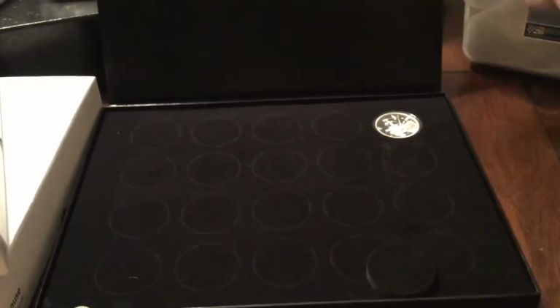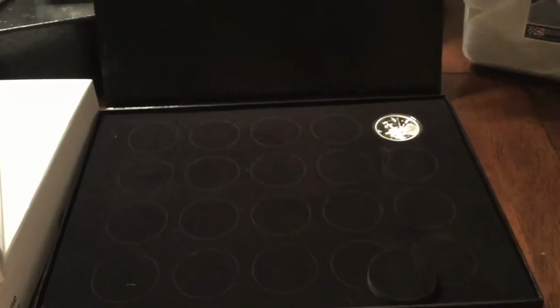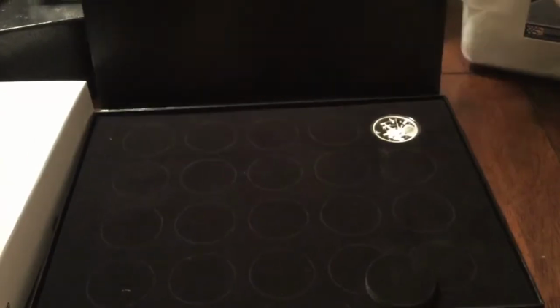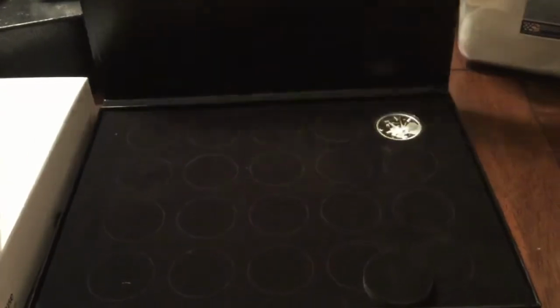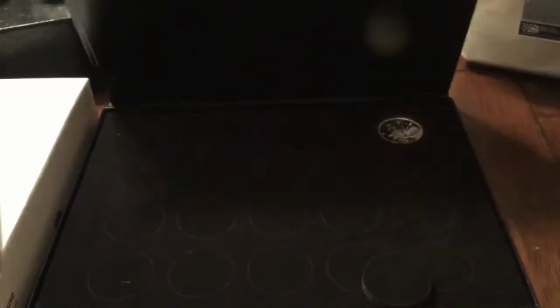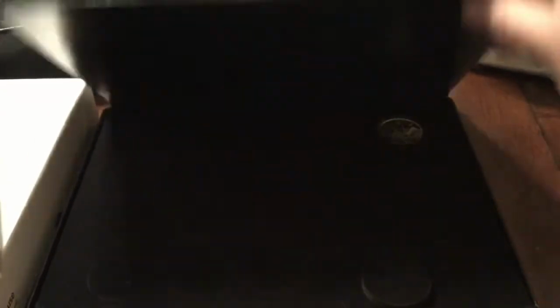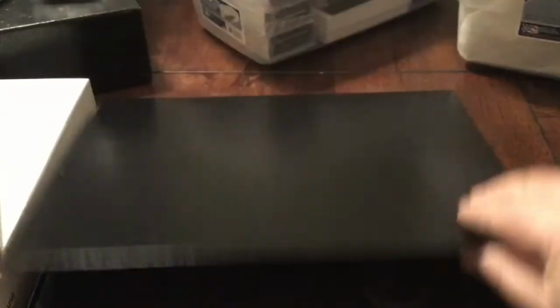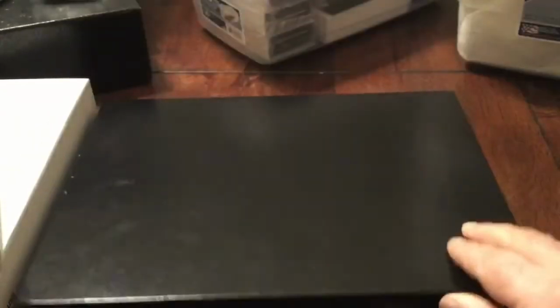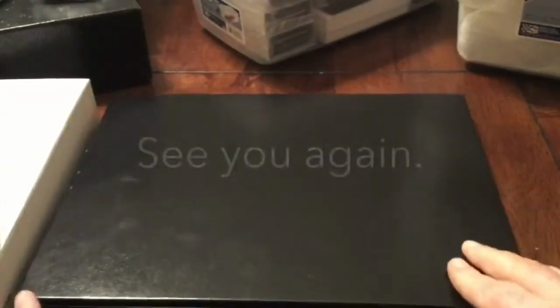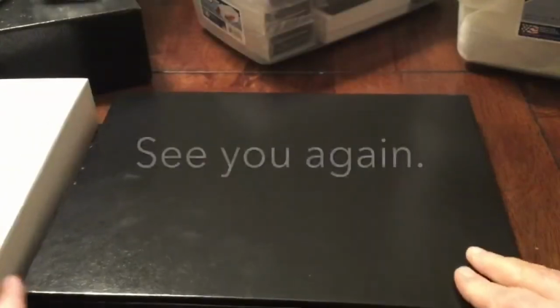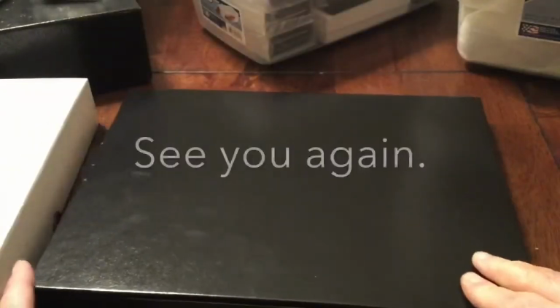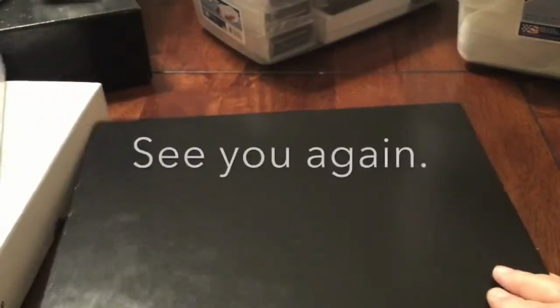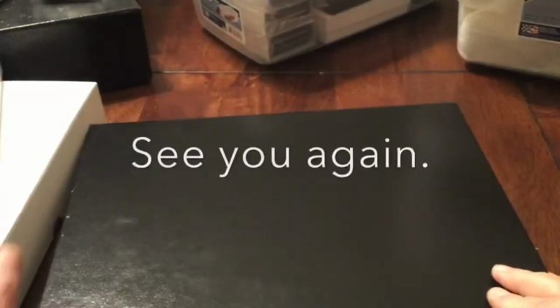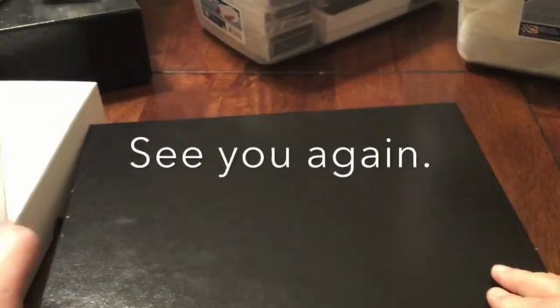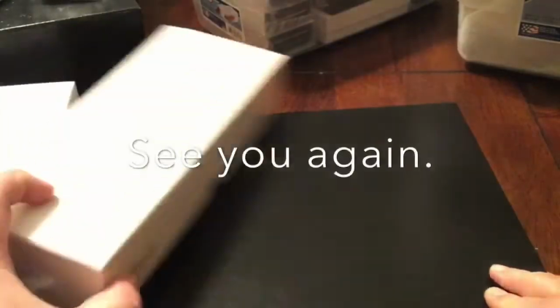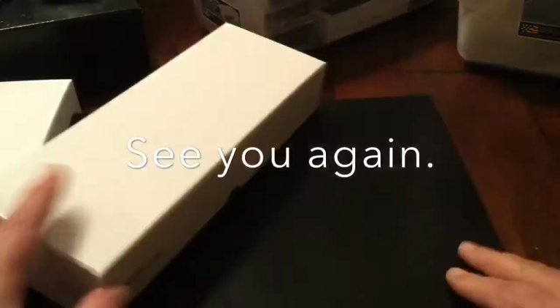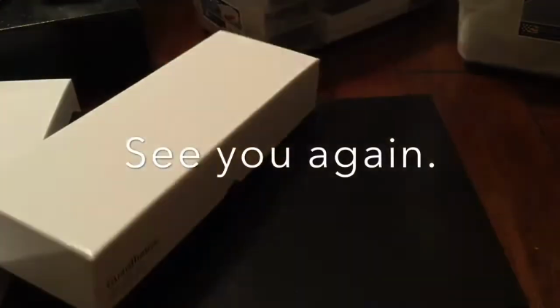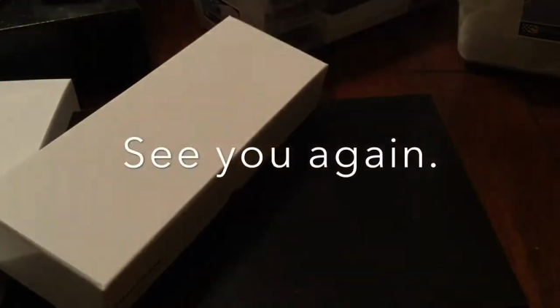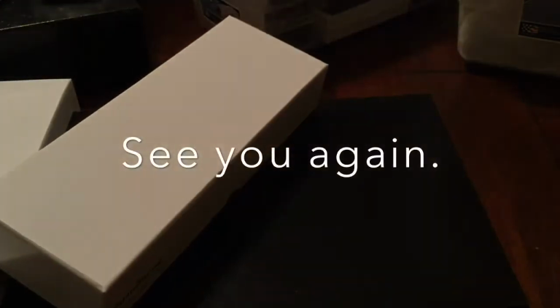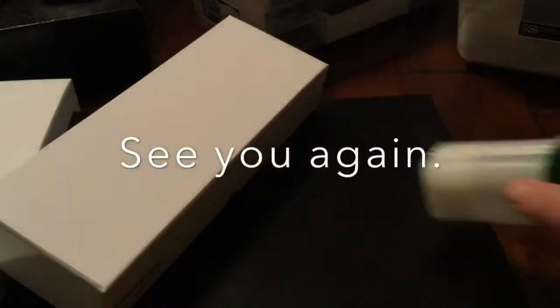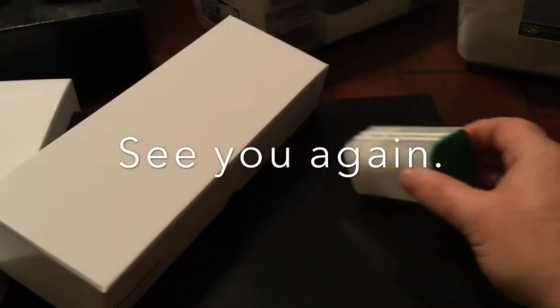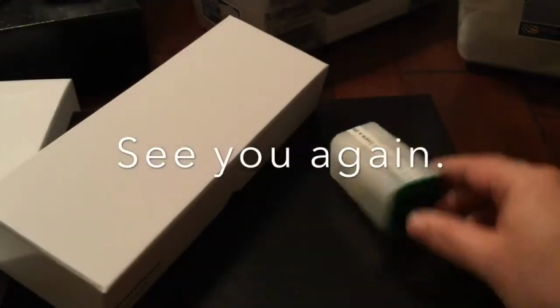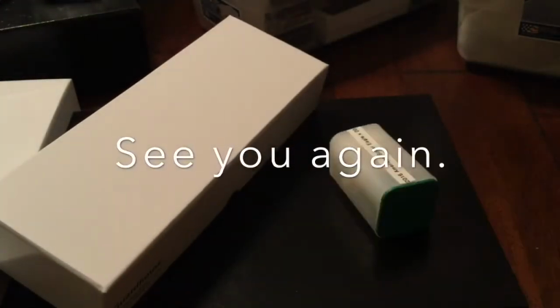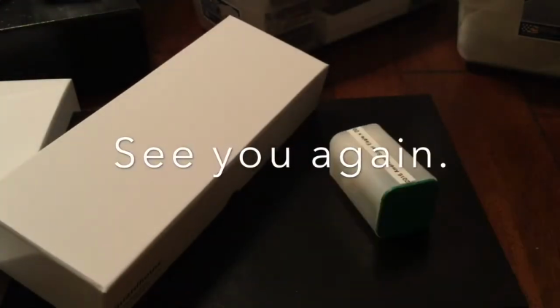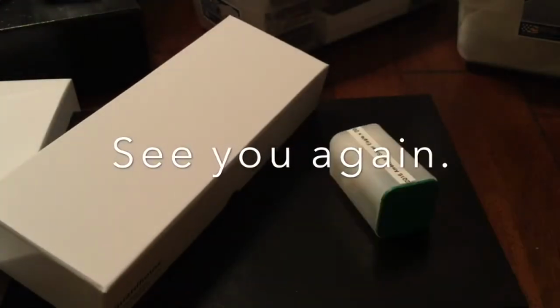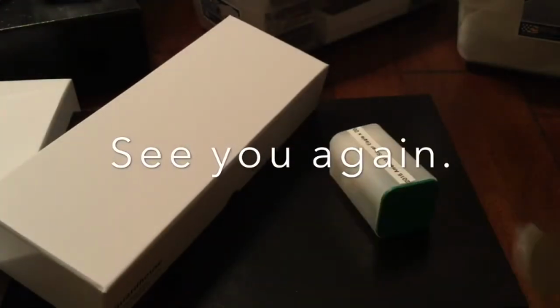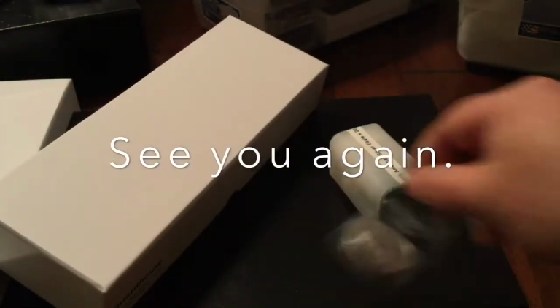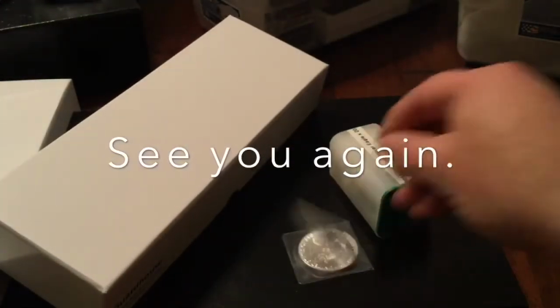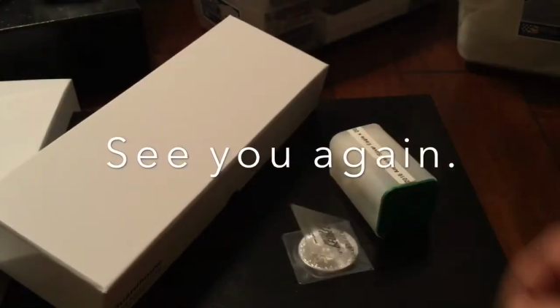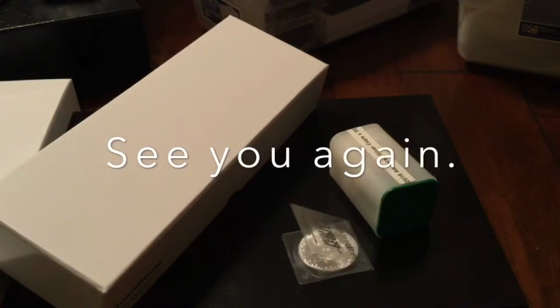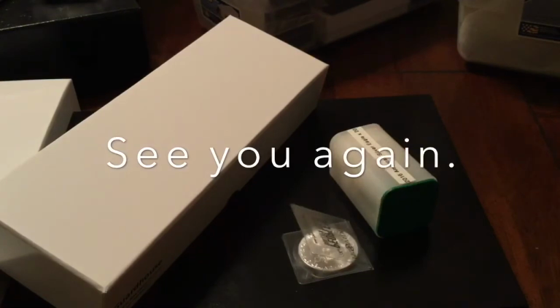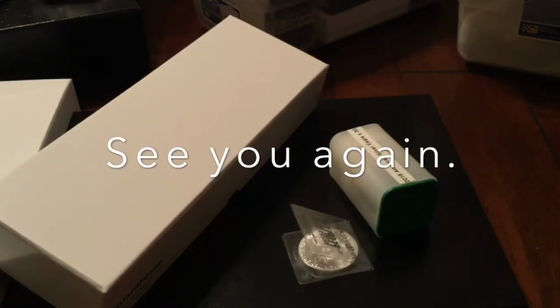Well, I hope you enjoyed that. I gotta get back to my full stack project — we'll see you again.